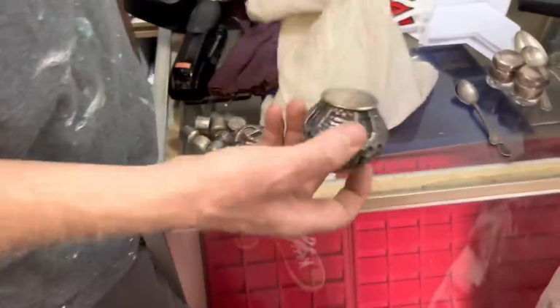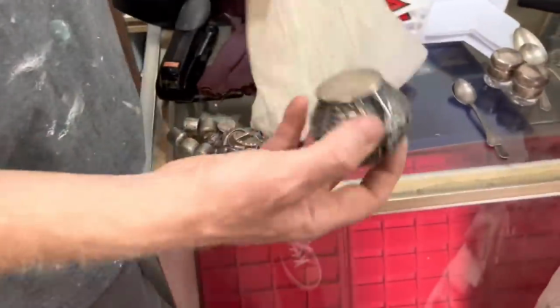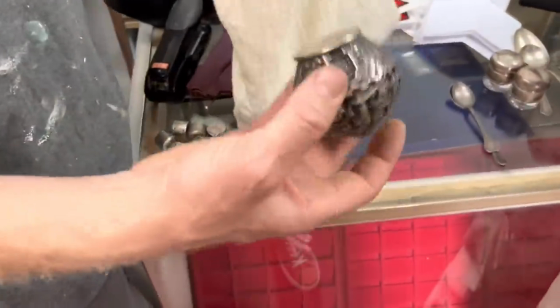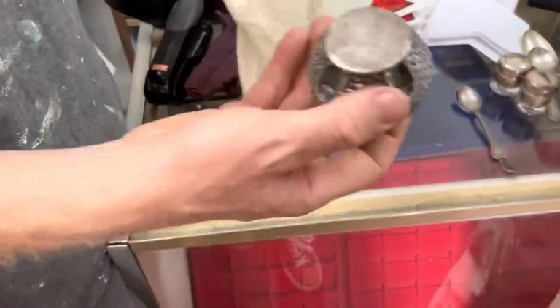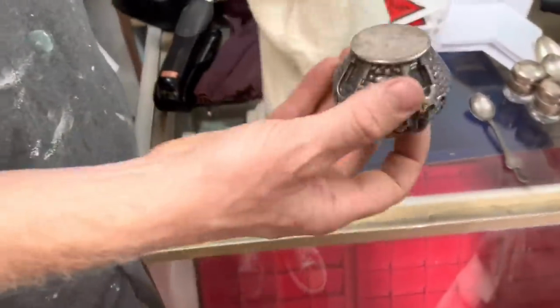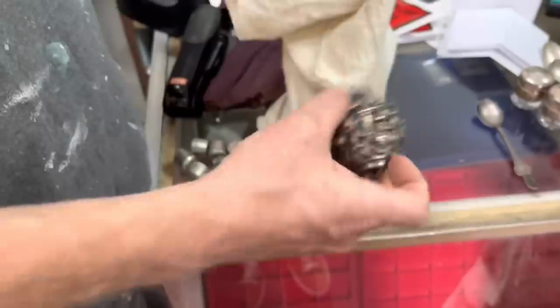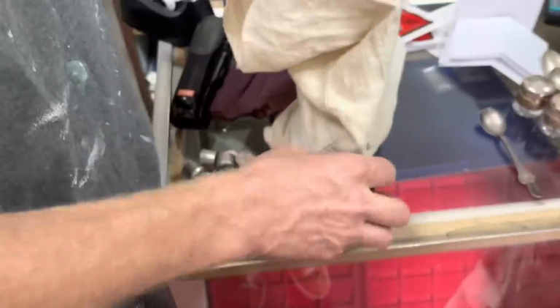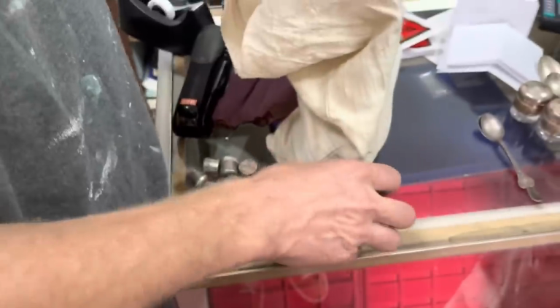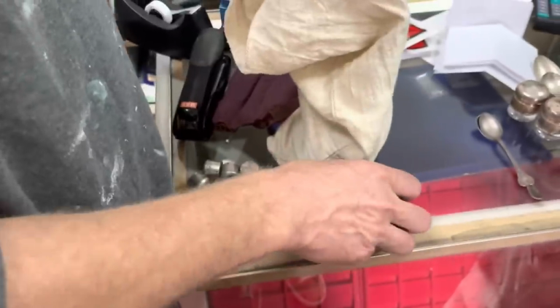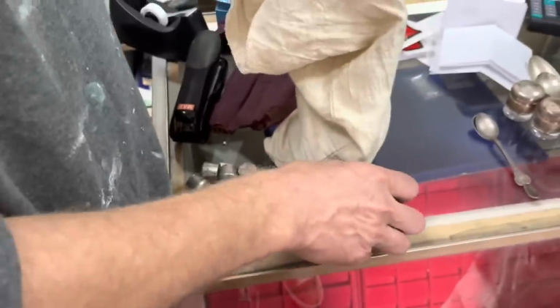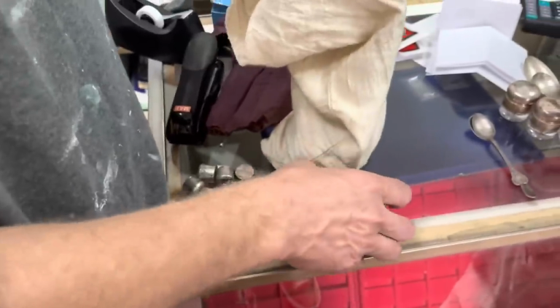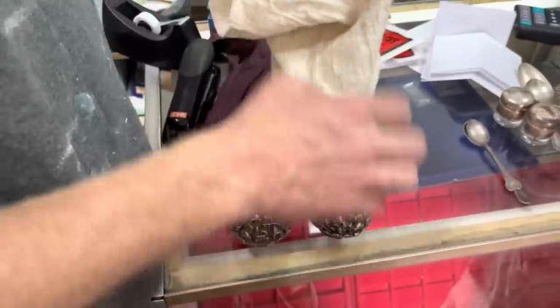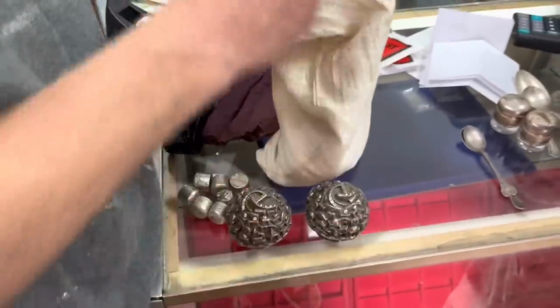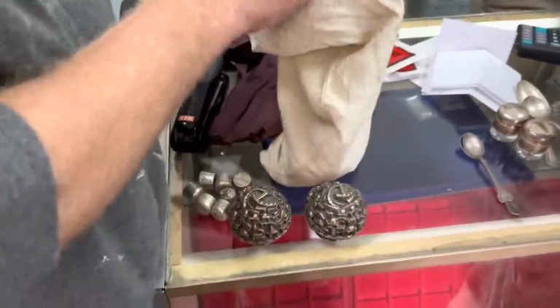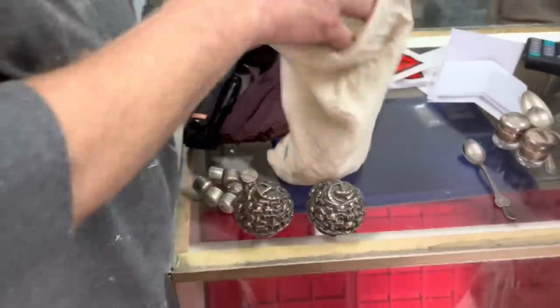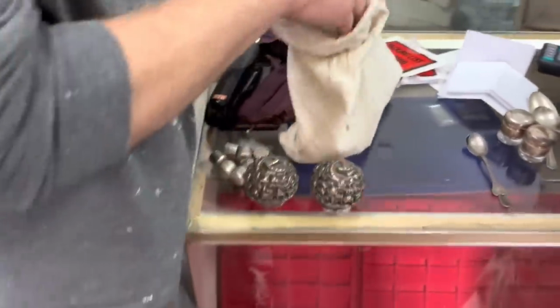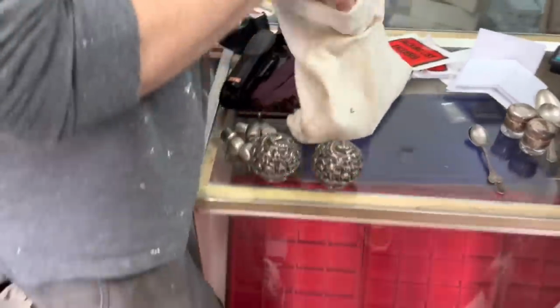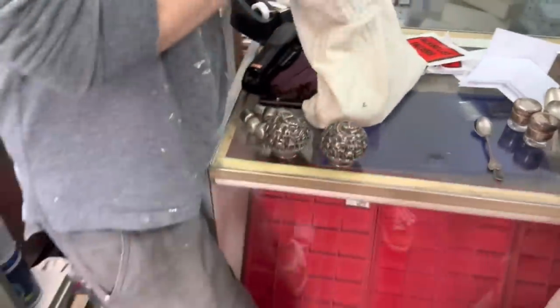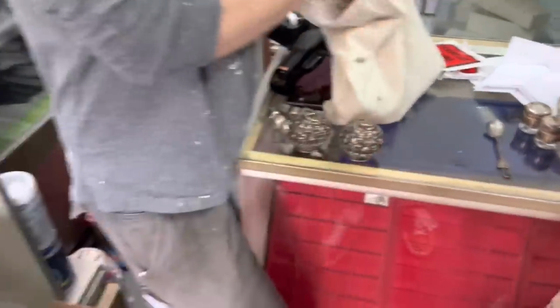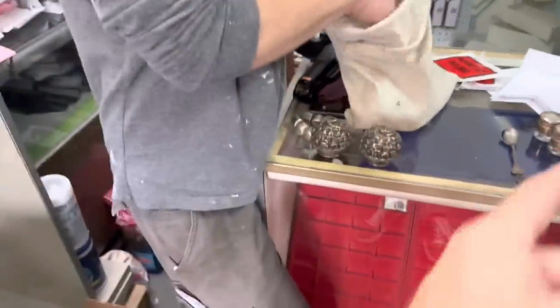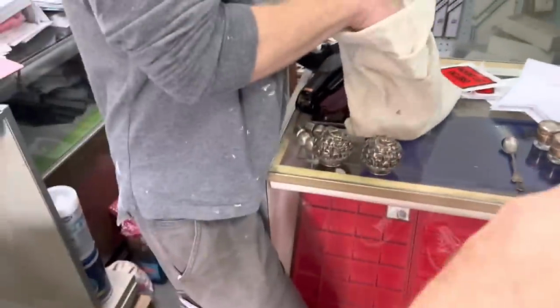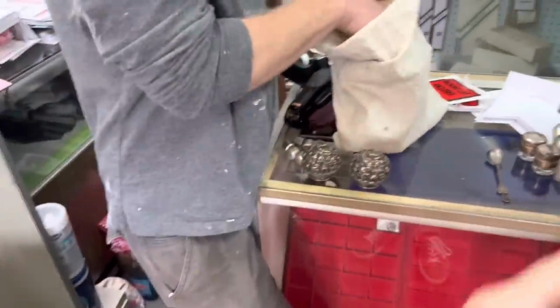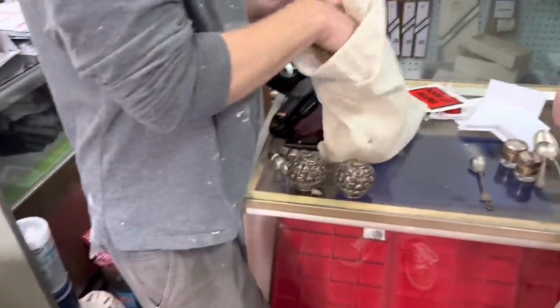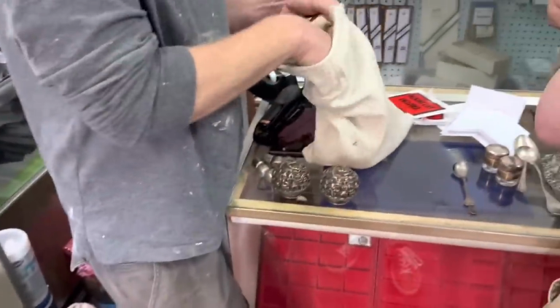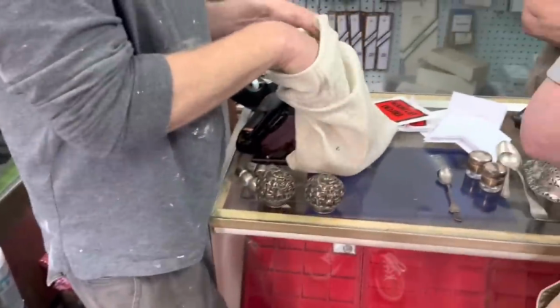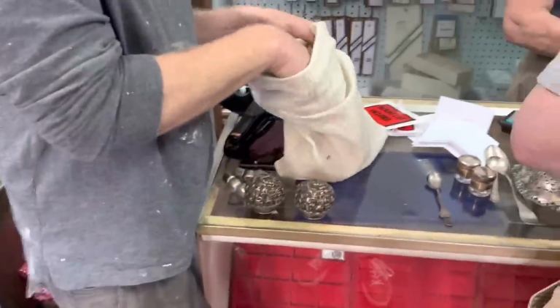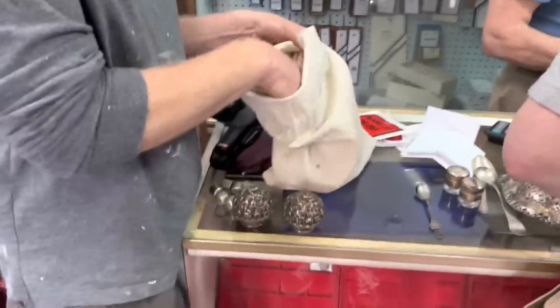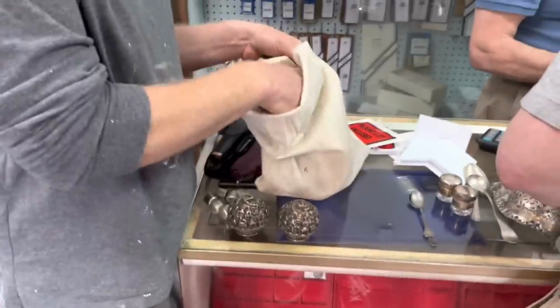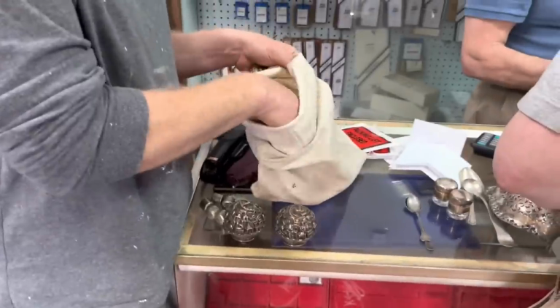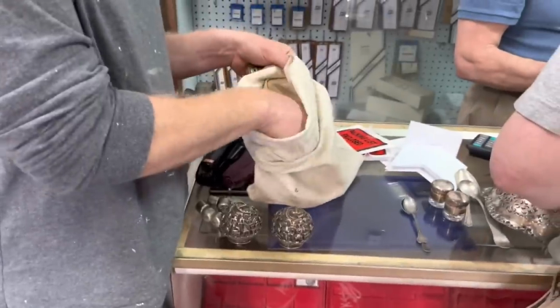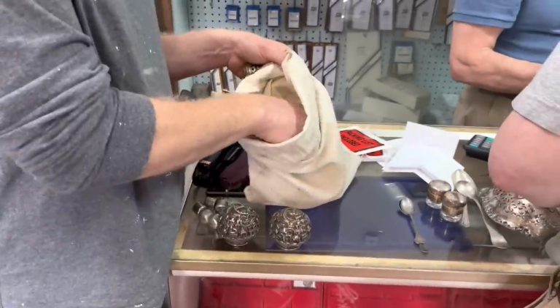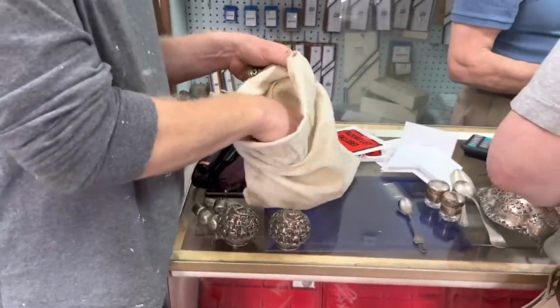Yeah, it's probably coated. Yeah, yeah. These two are 10 grams. Spoons and all kinds of stuff.